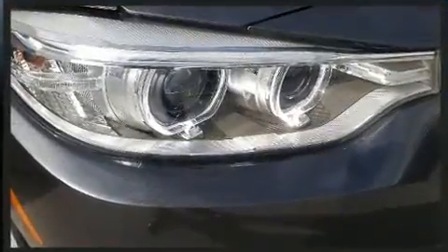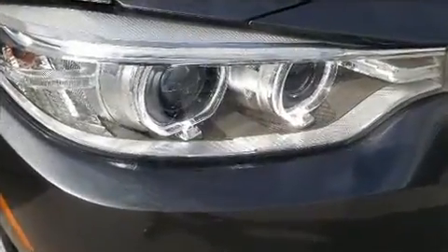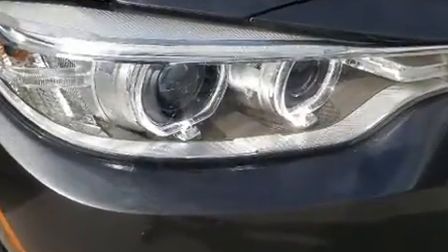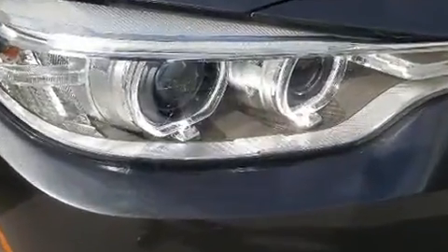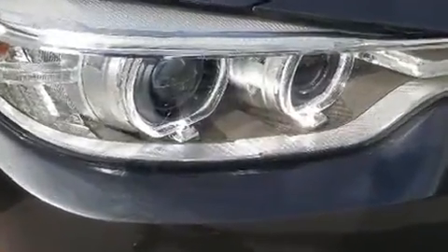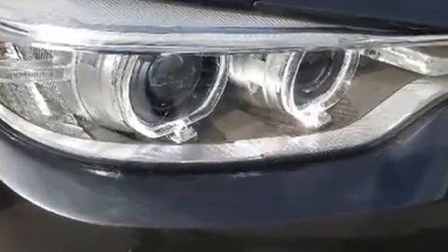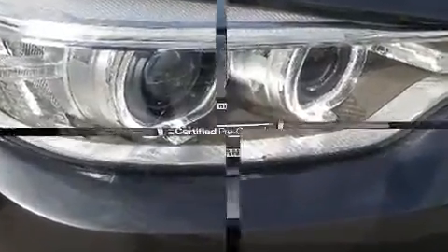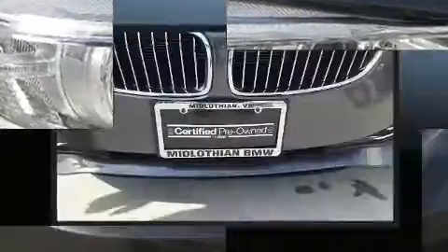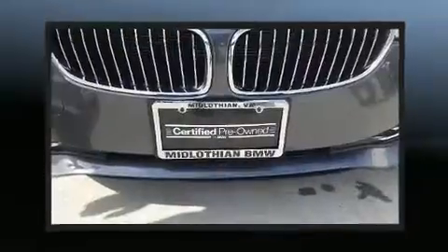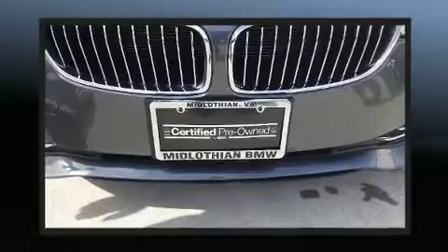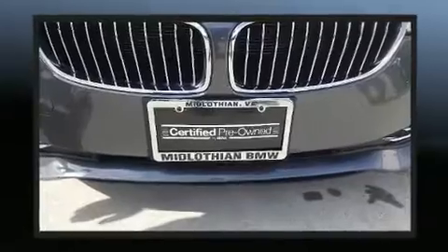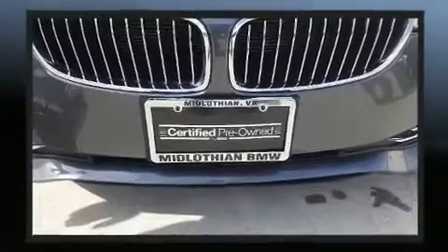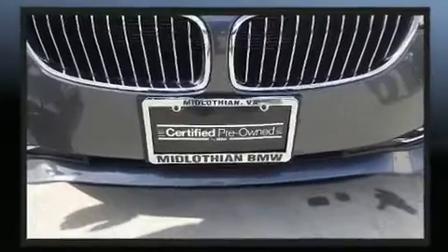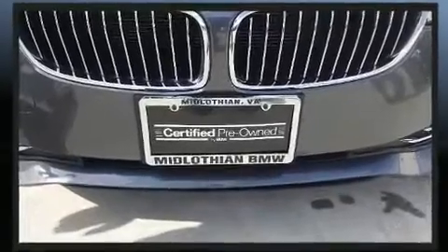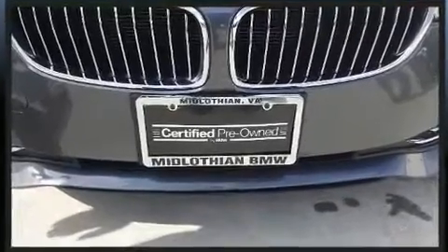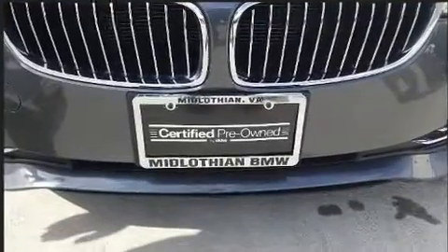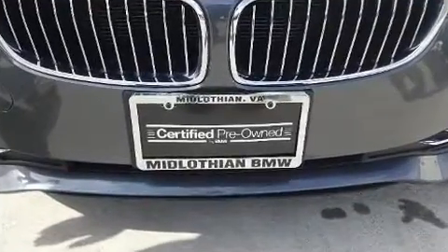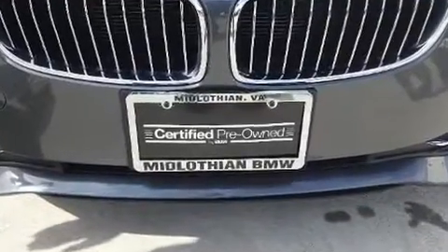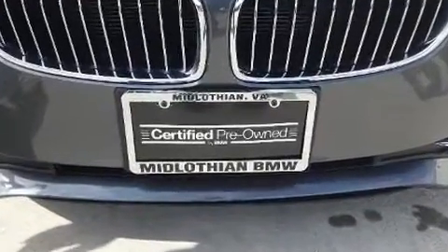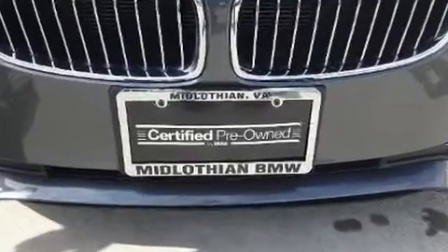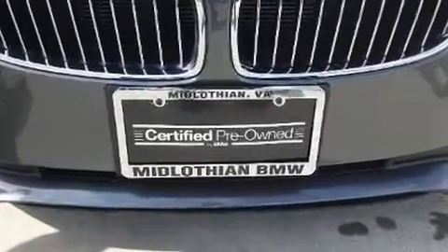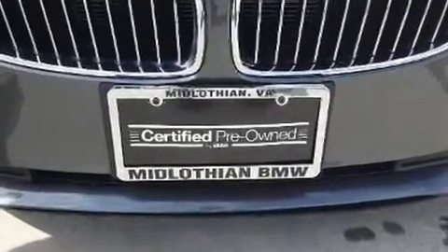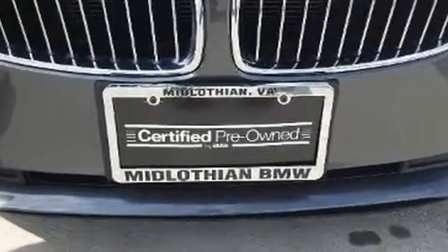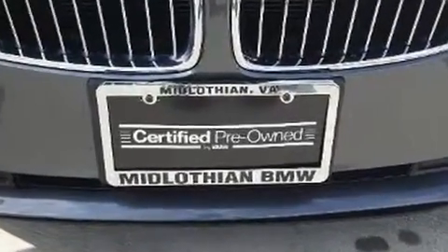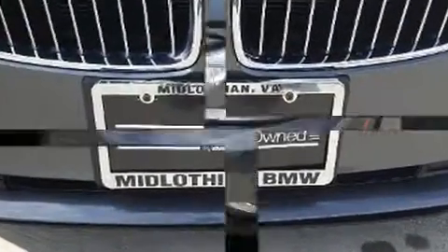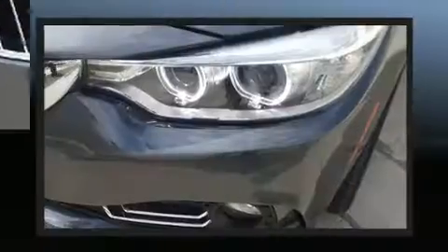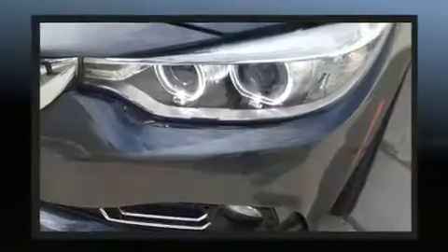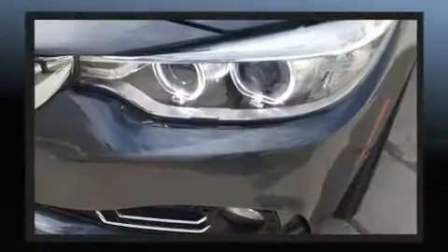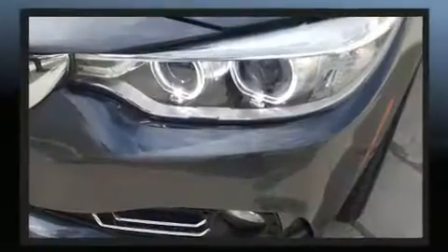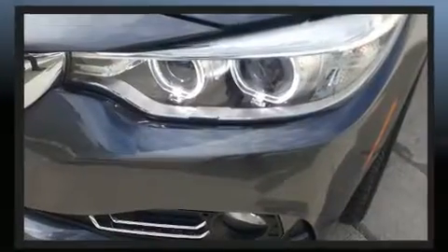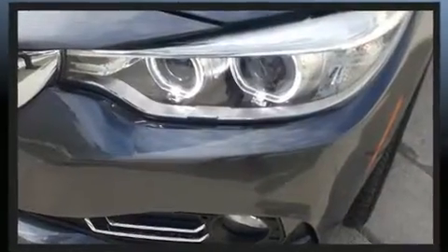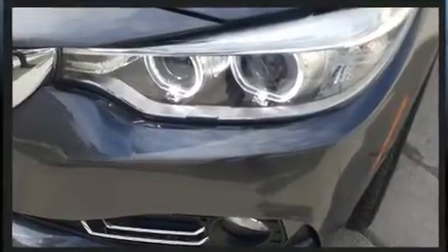A Carfax history report provides you peace of mind by detailing information related to past owners and service records.